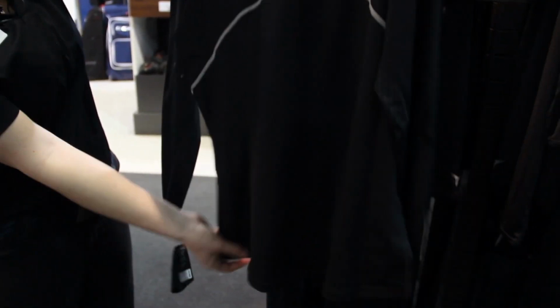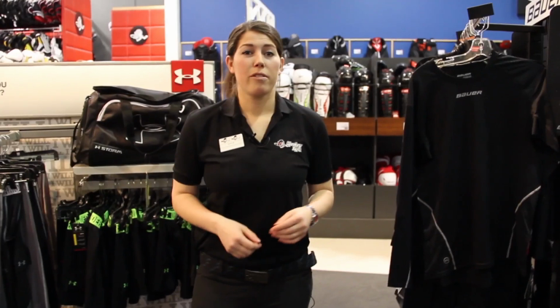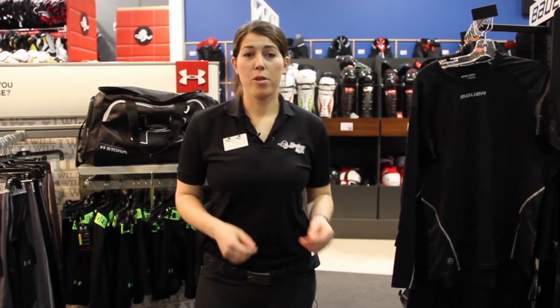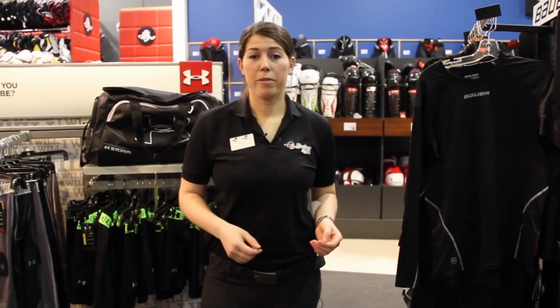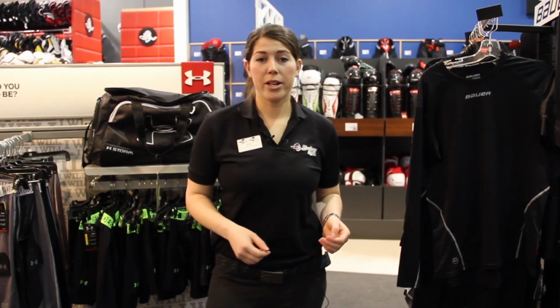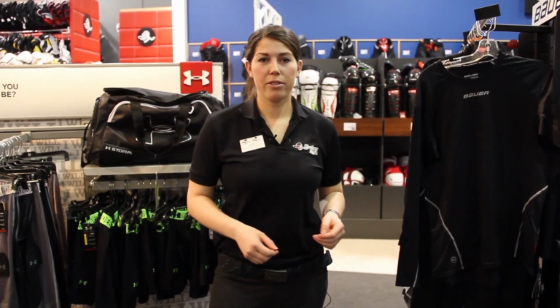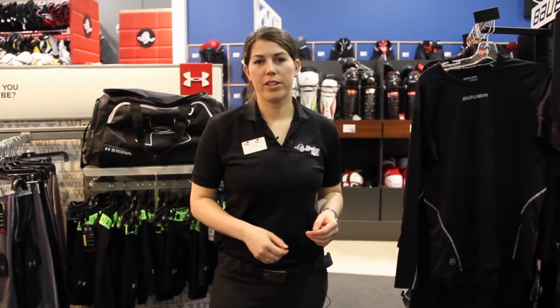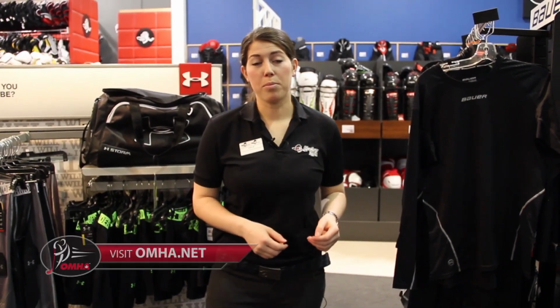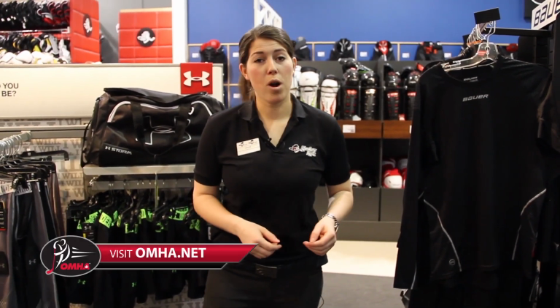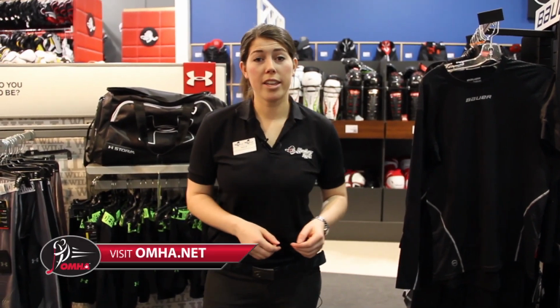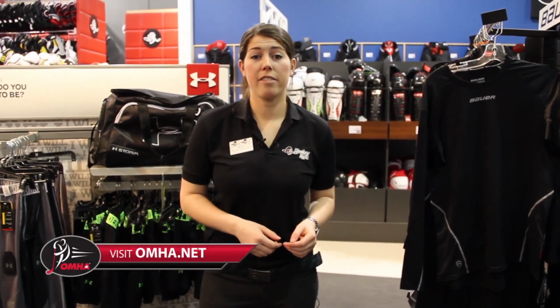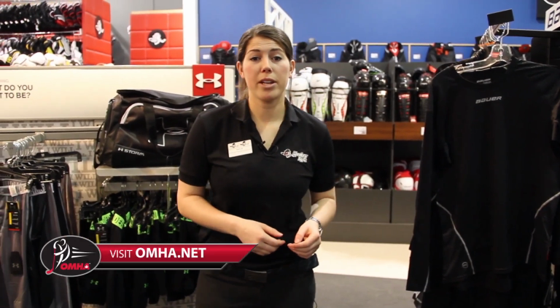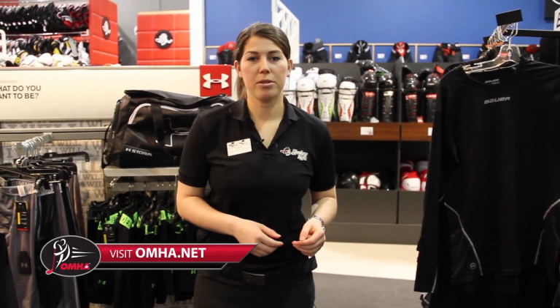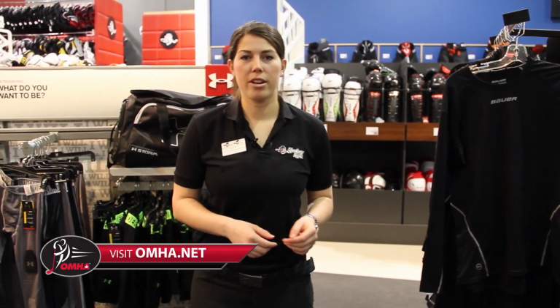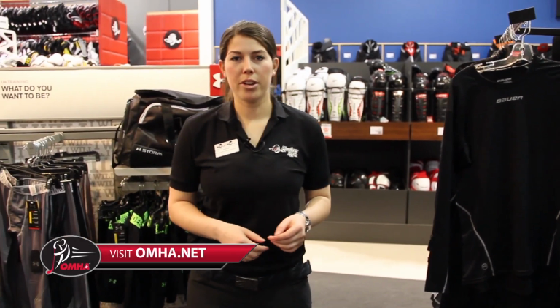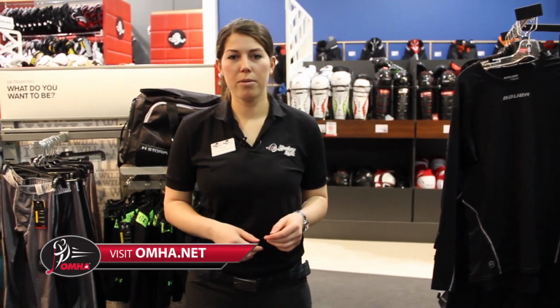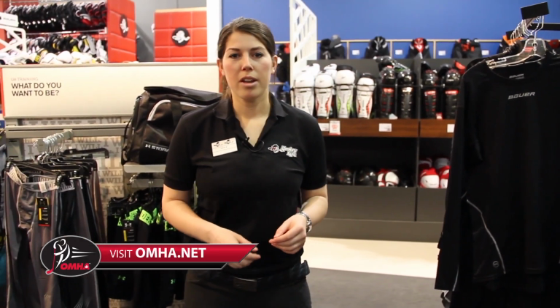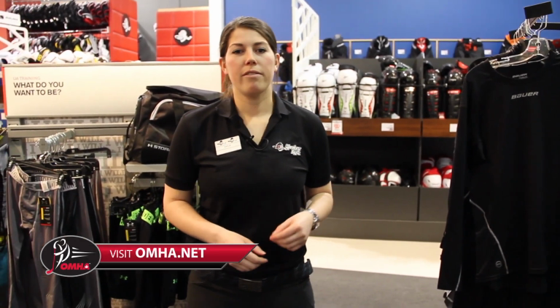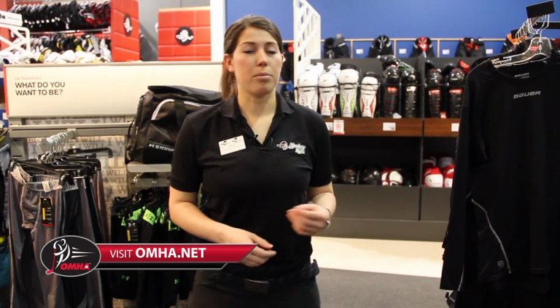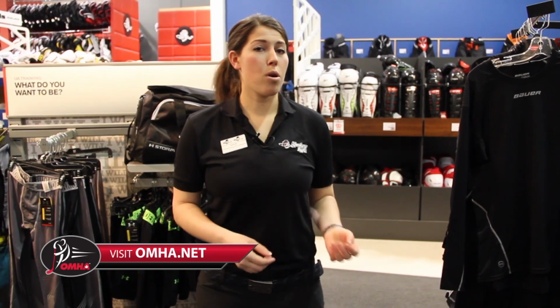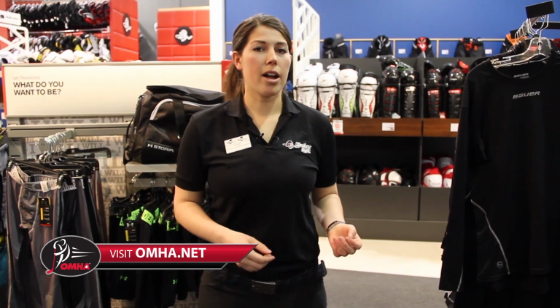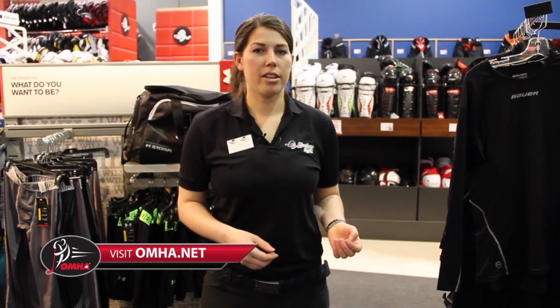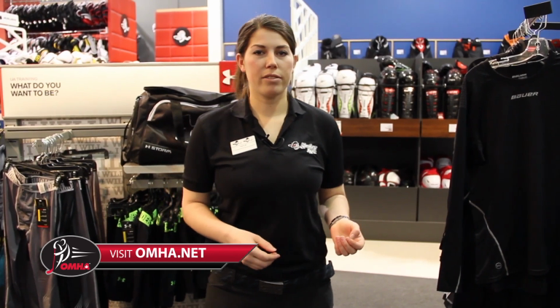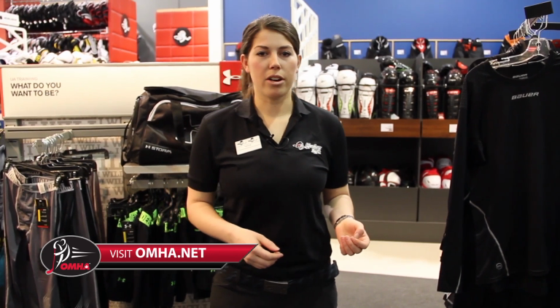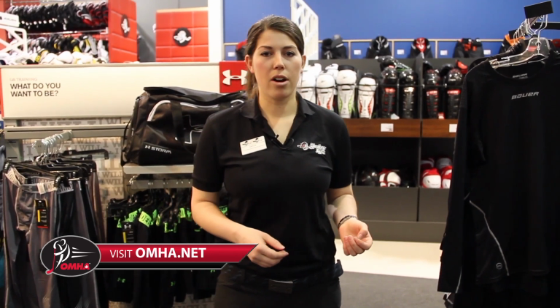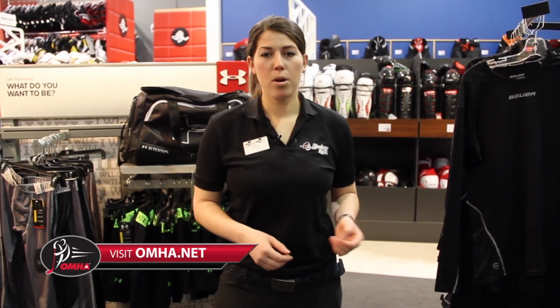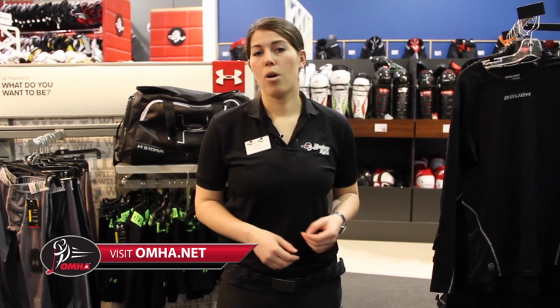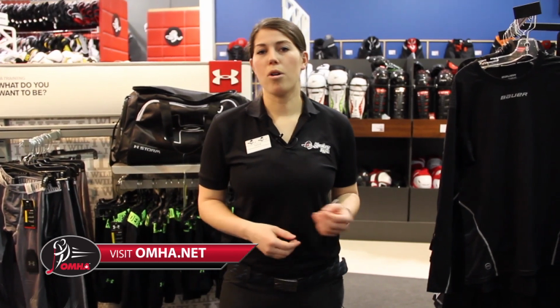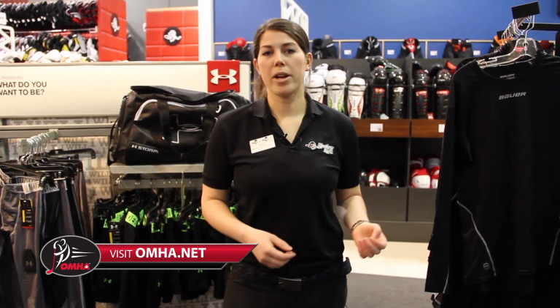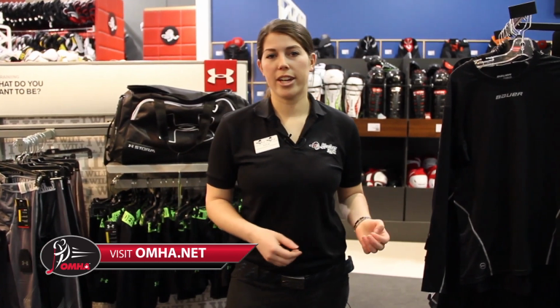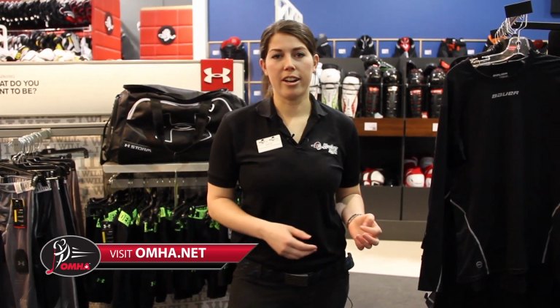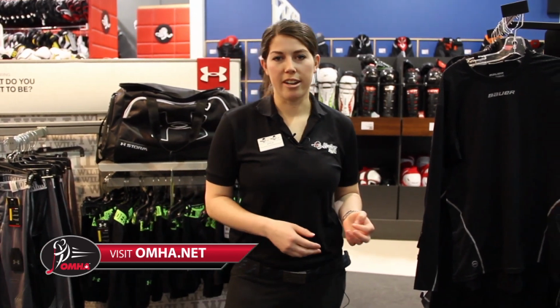For more information, visit a Pro Hockey Life megastore near you, visit ProHockeyLife.com or OMHA.net.